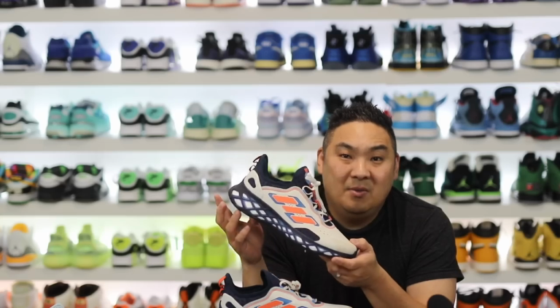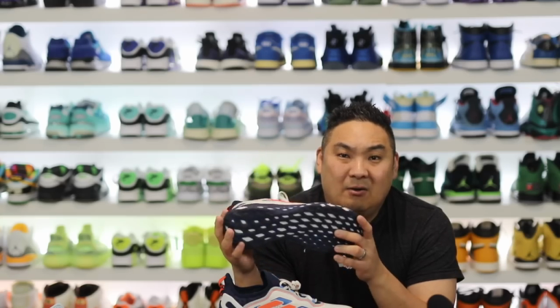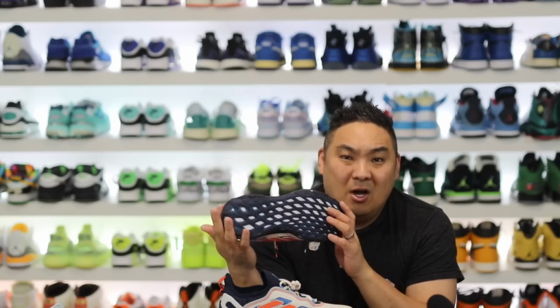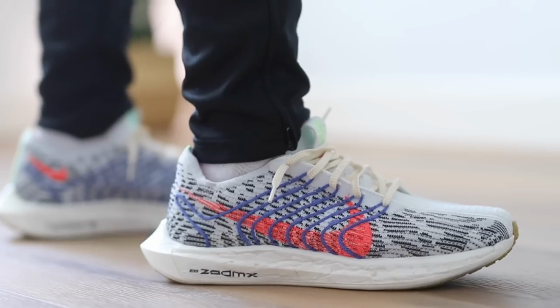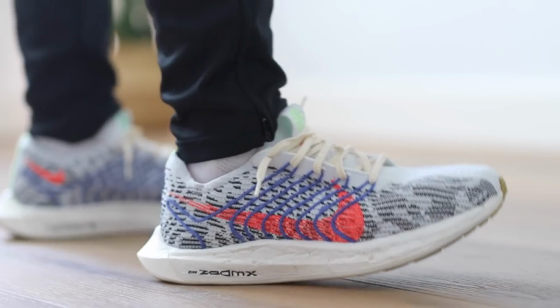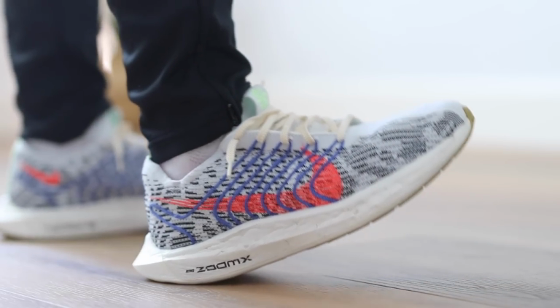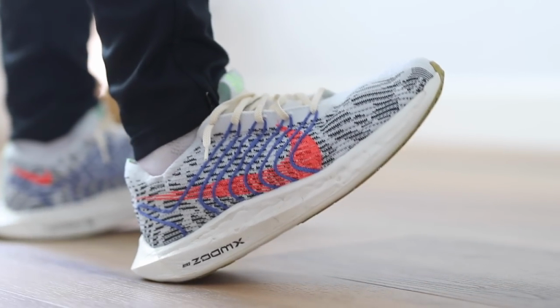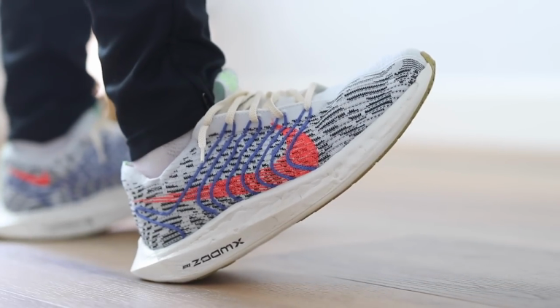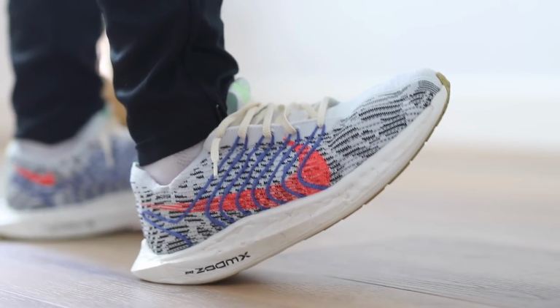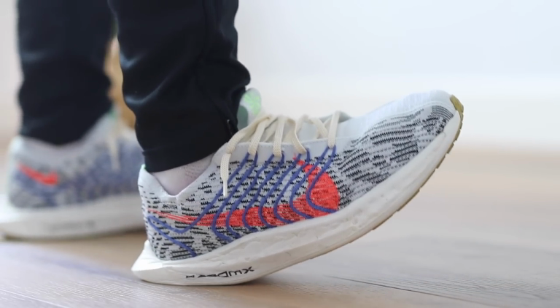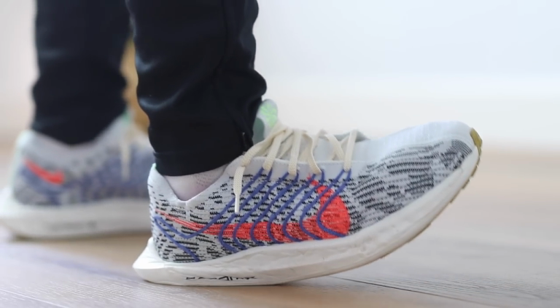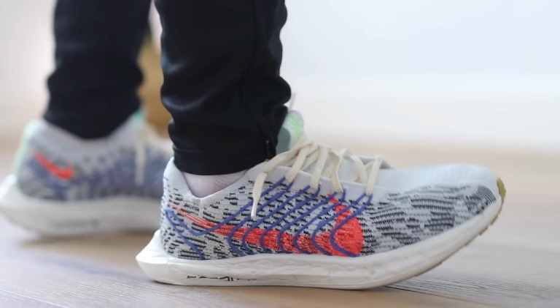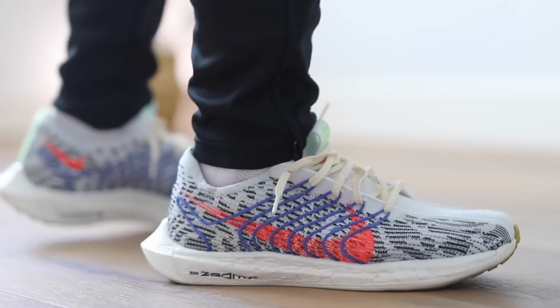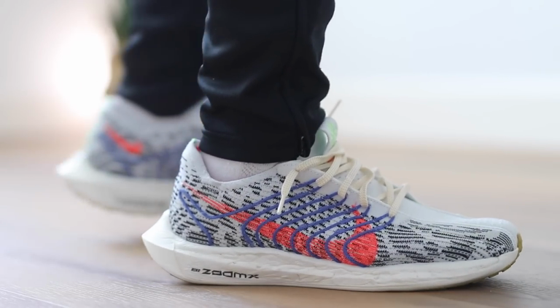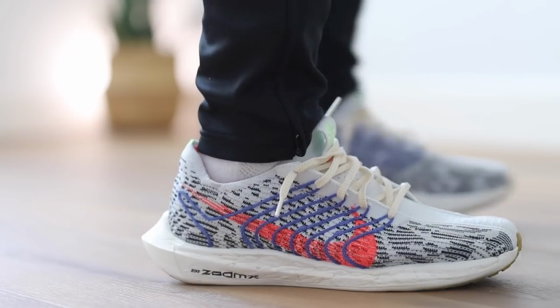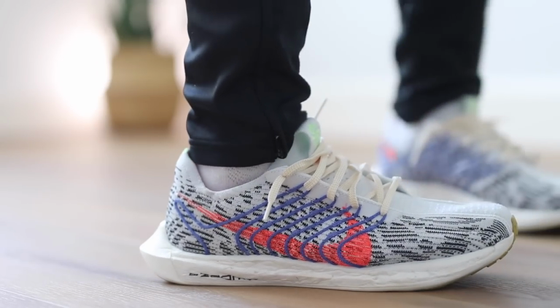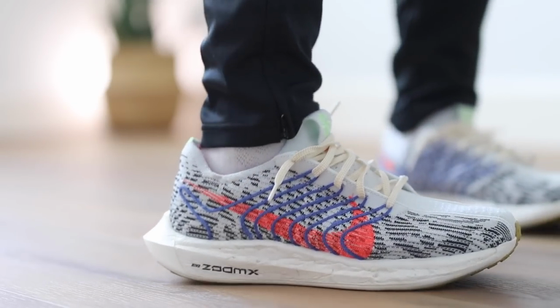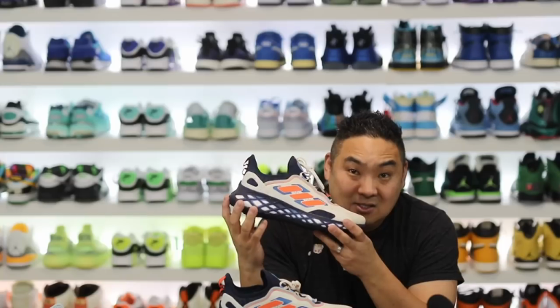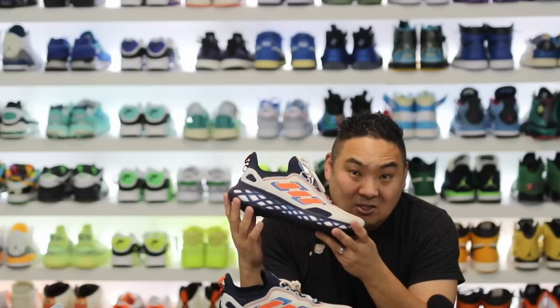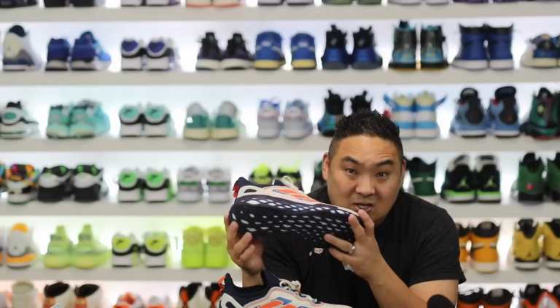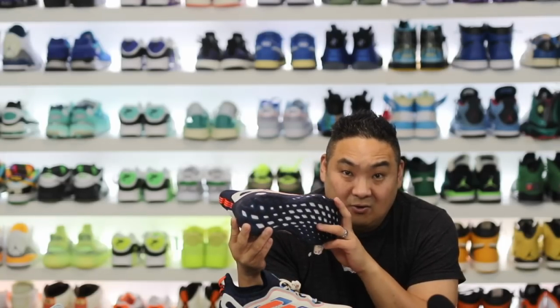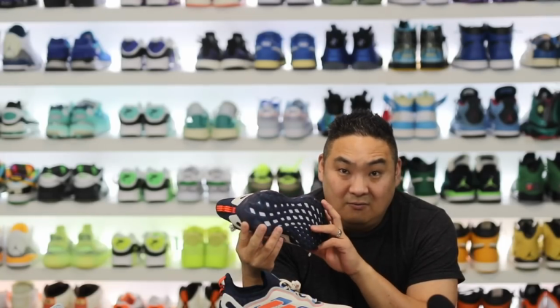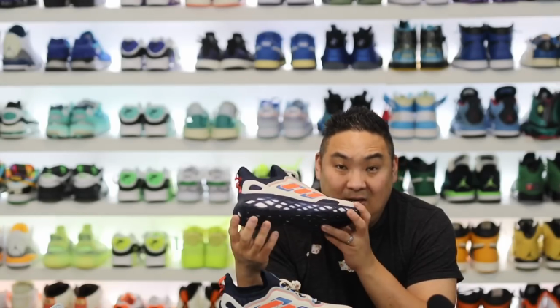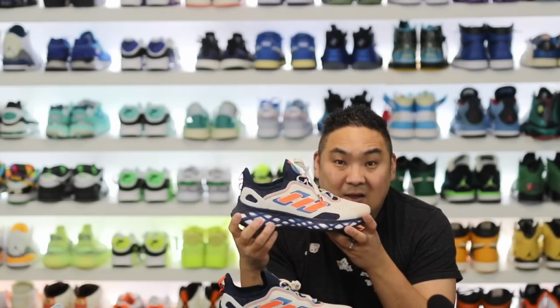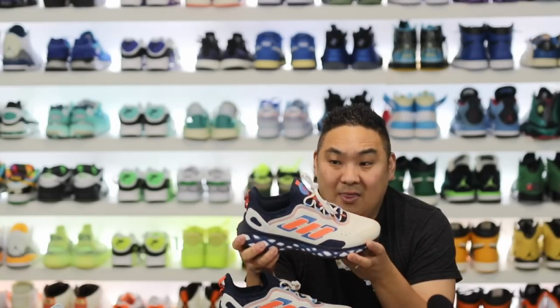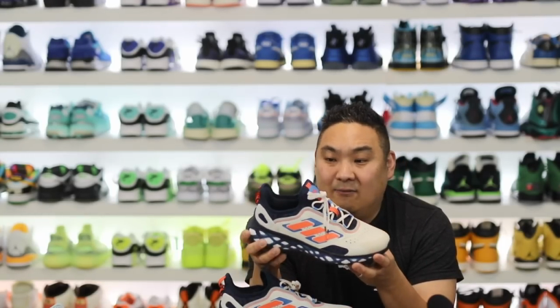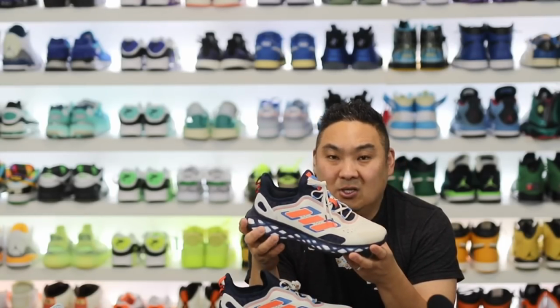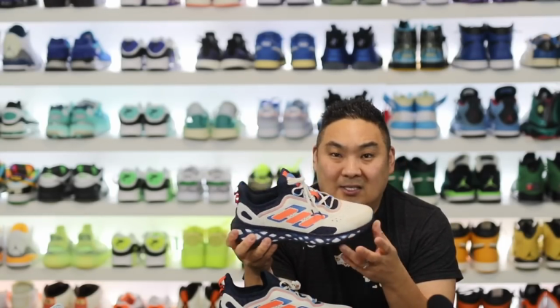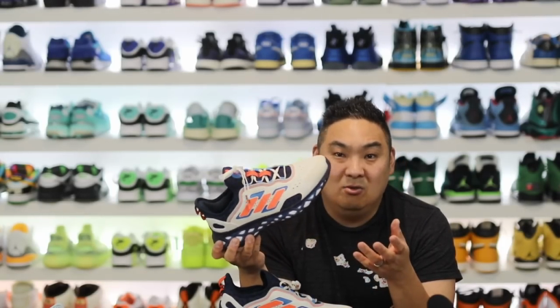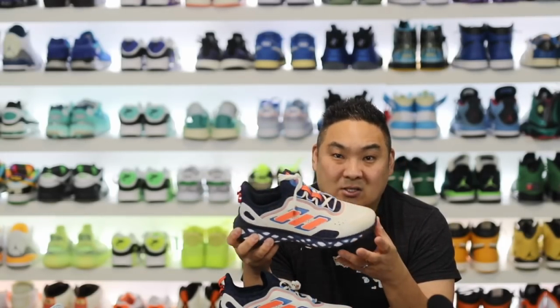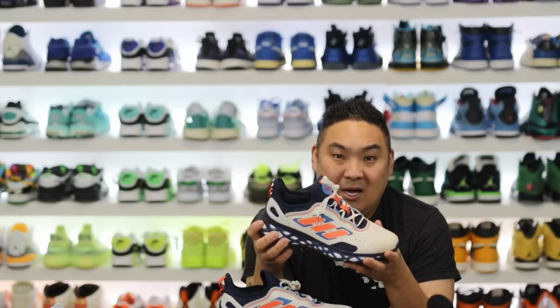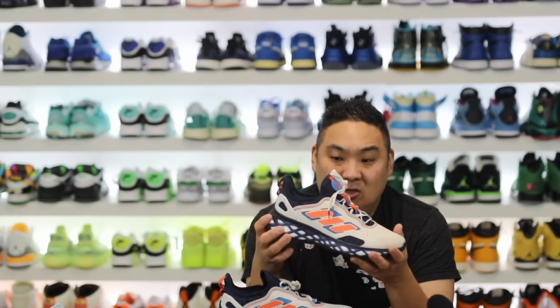Something I would draw a parallel on the Nike side is something like the Nike Pegasus Turbo Next. This is actually softer on feet than that version, and that's Zoom X on that shoe.